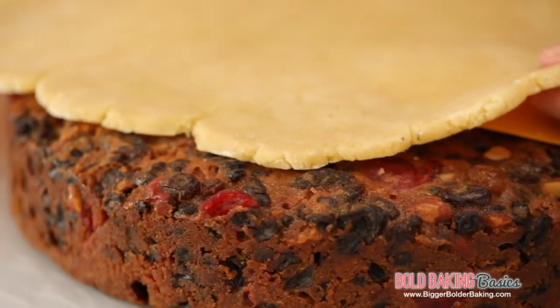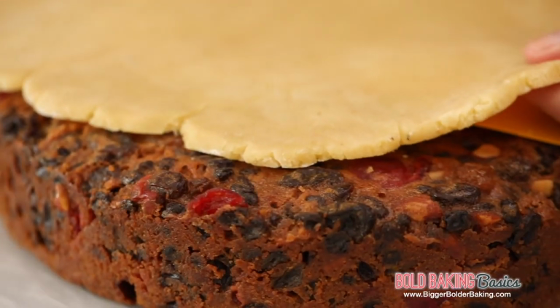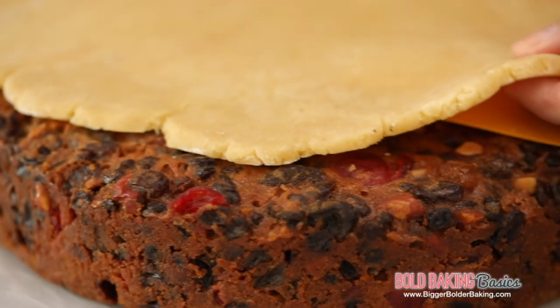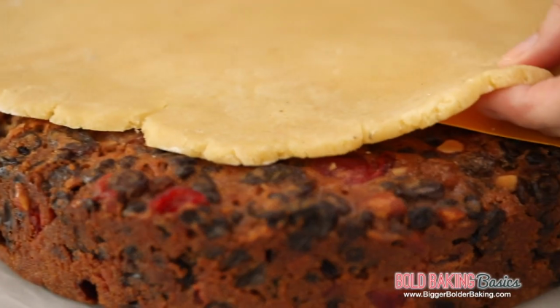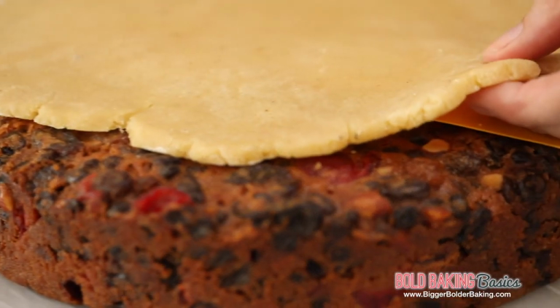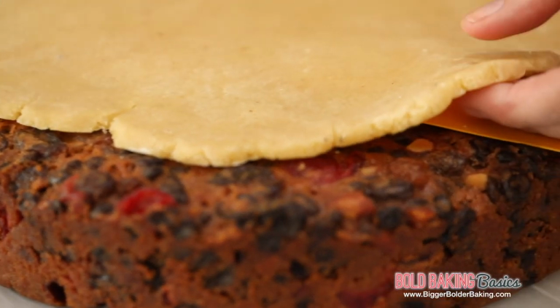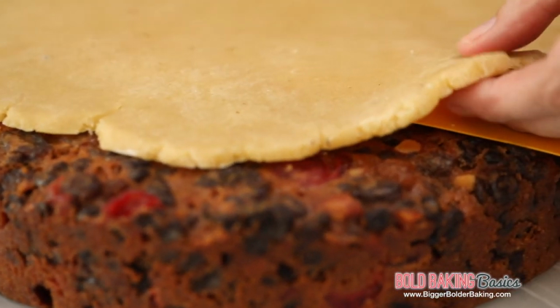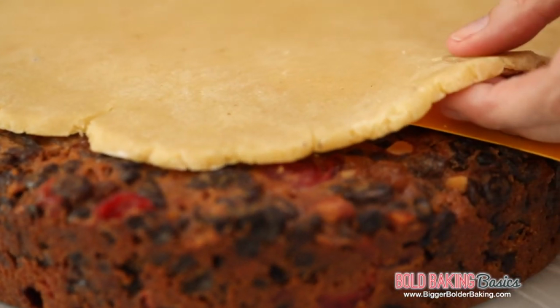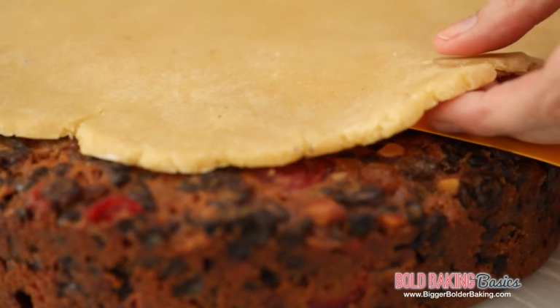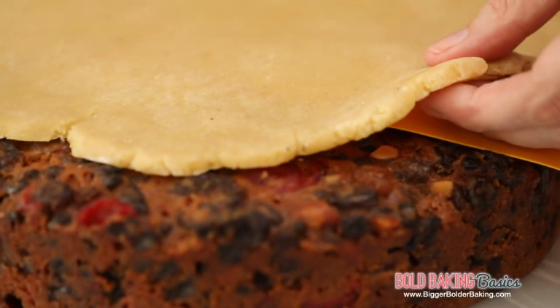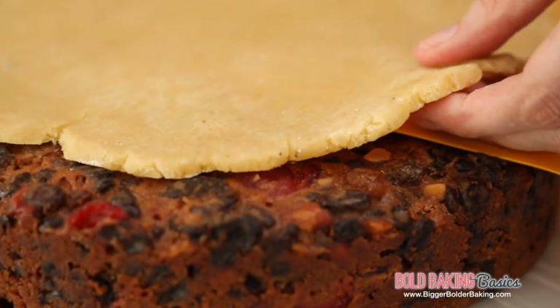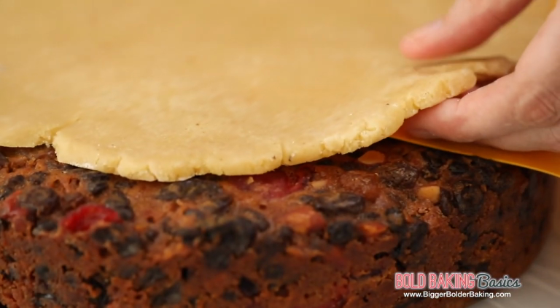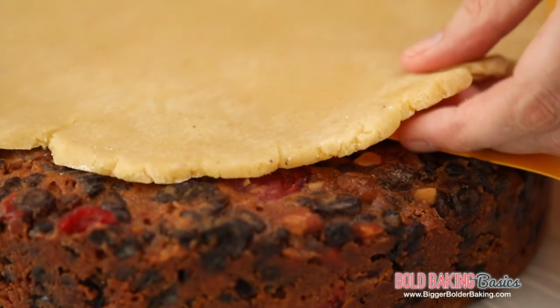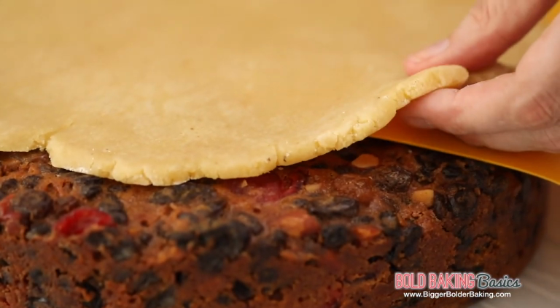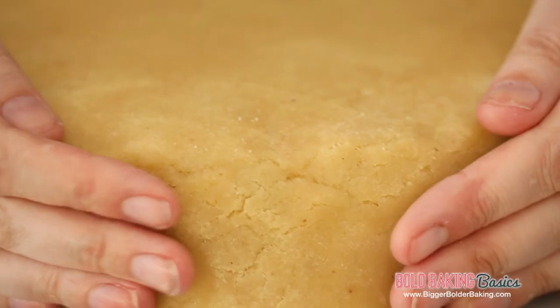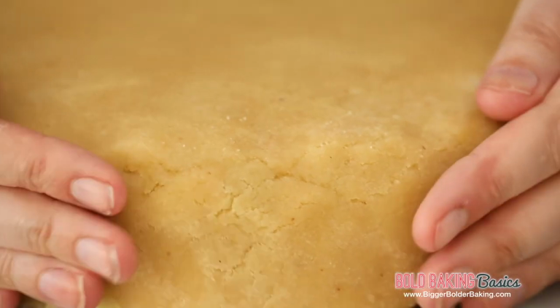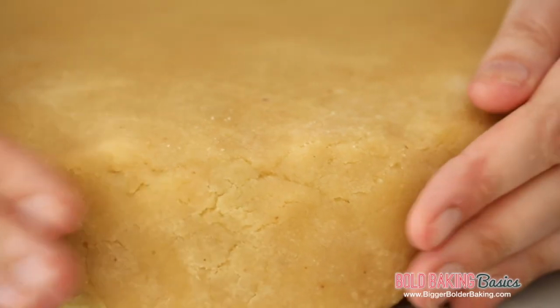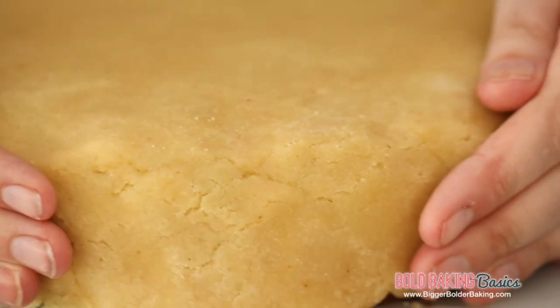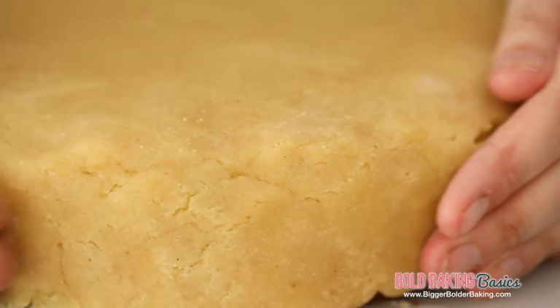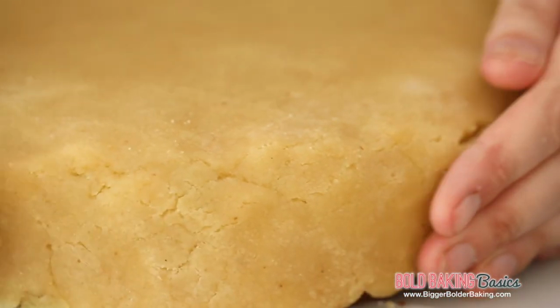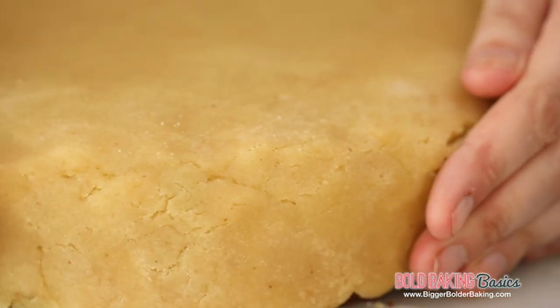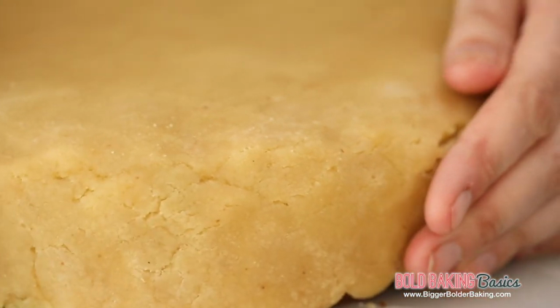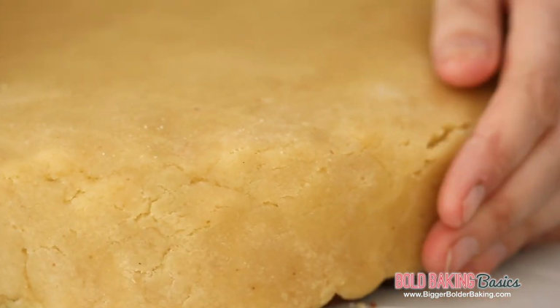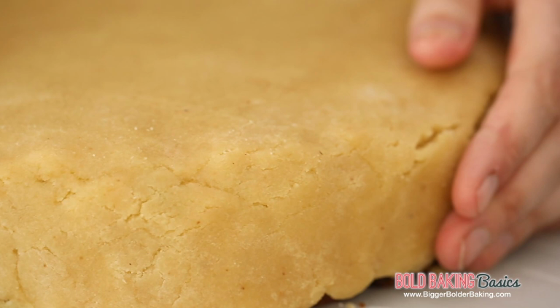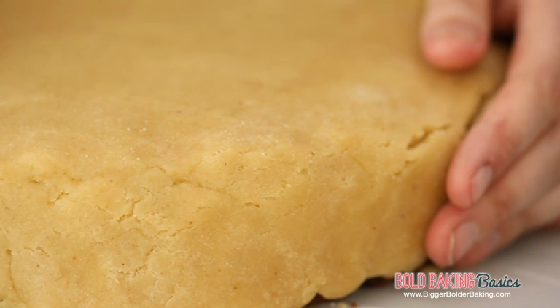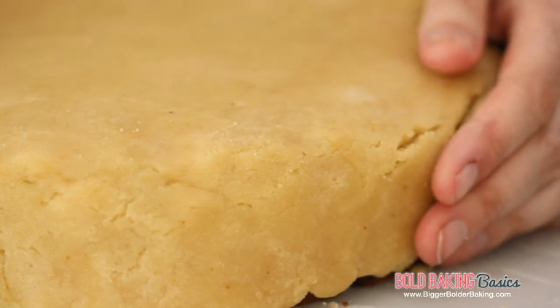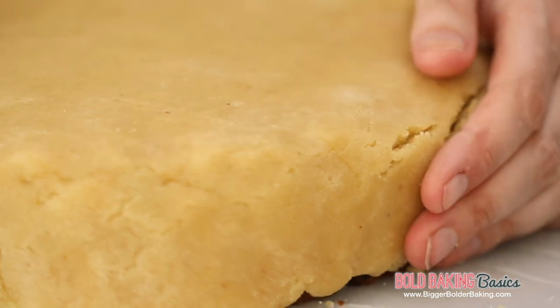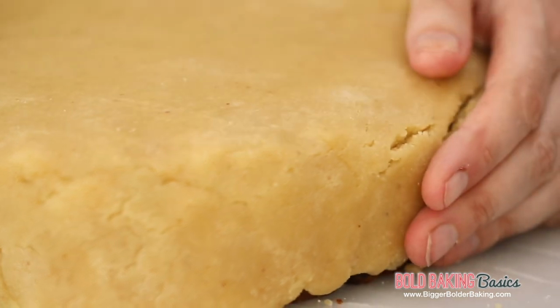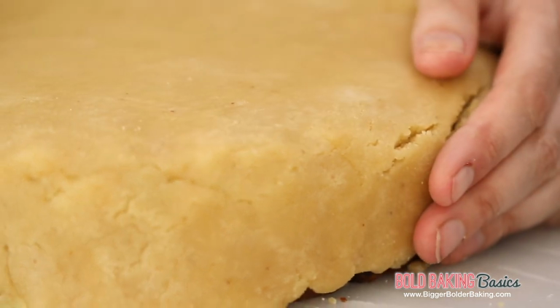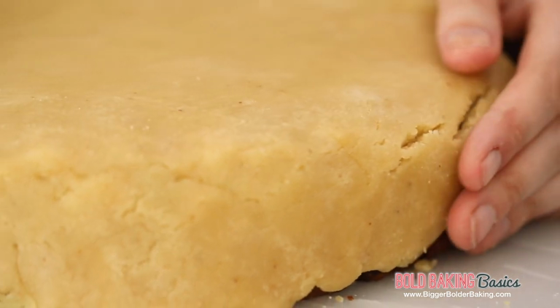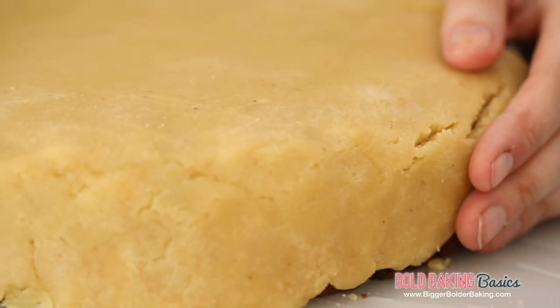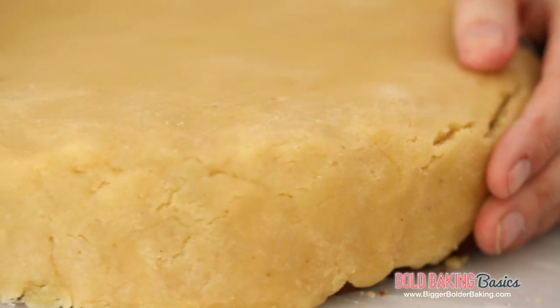You often see marzipan used on Christmas cakes, wedding cakes, and even molded into shapes like fruits and vegetables.